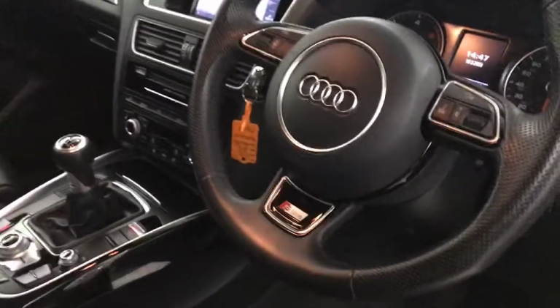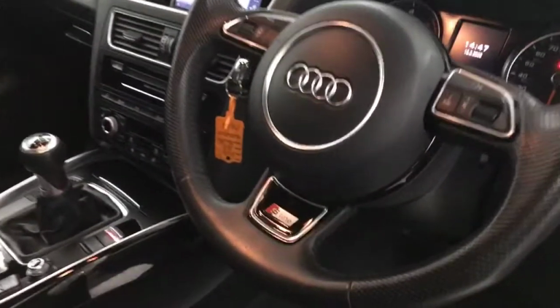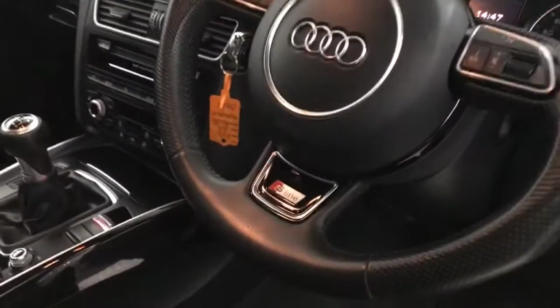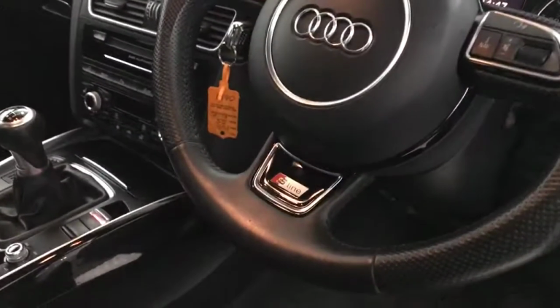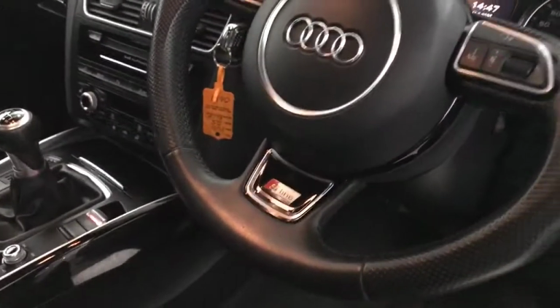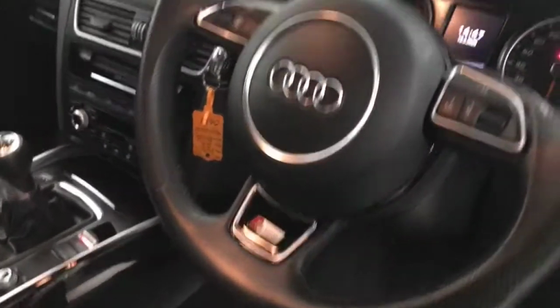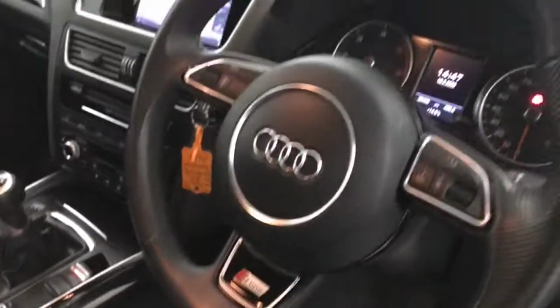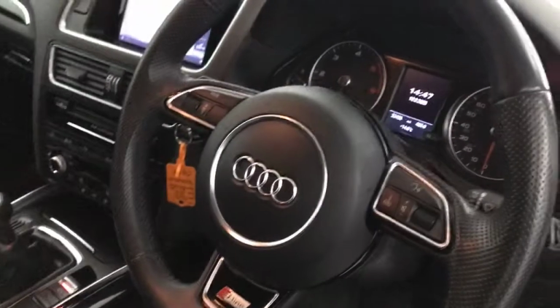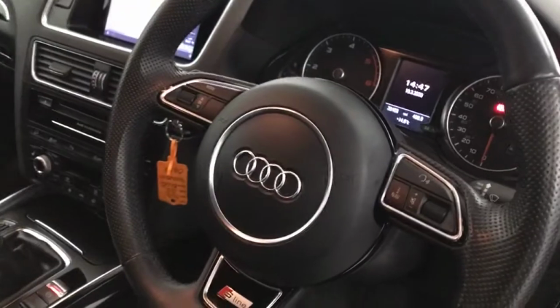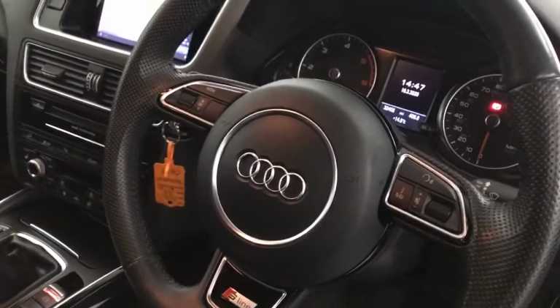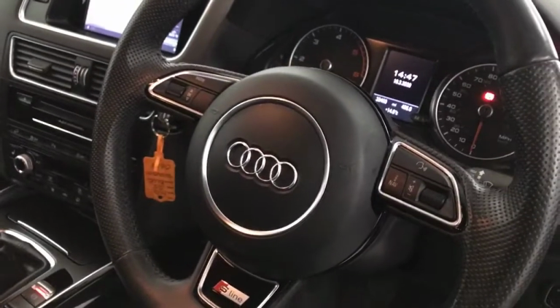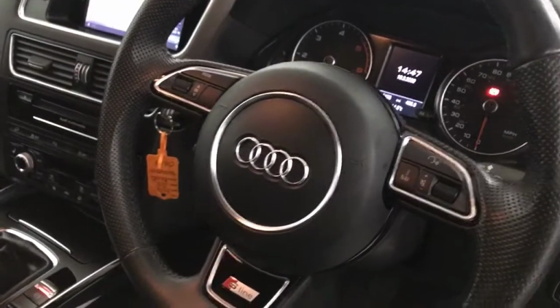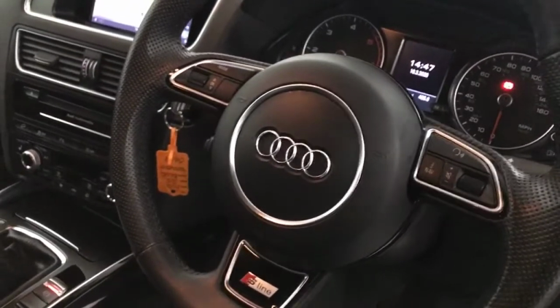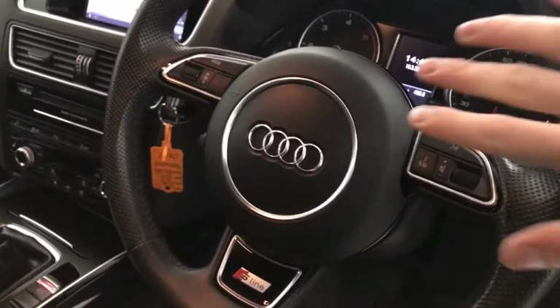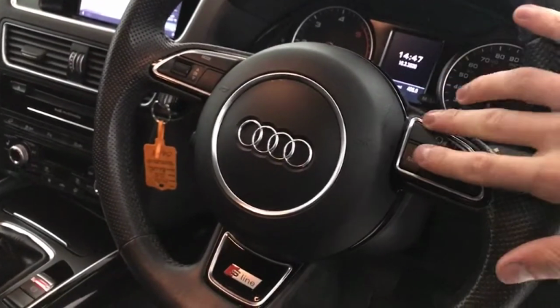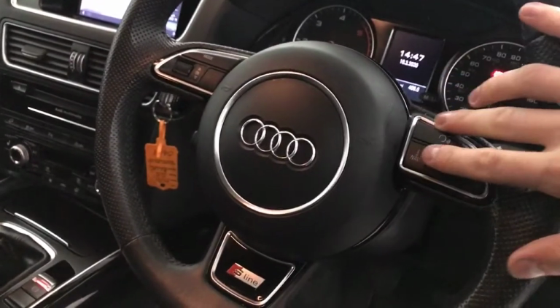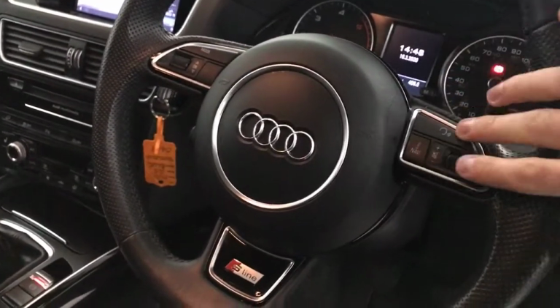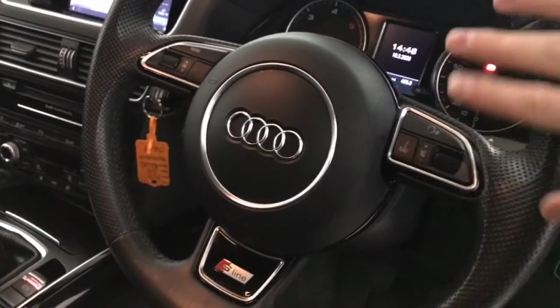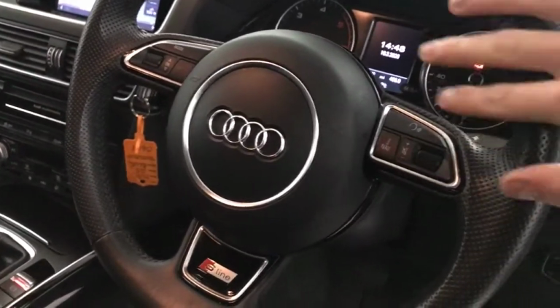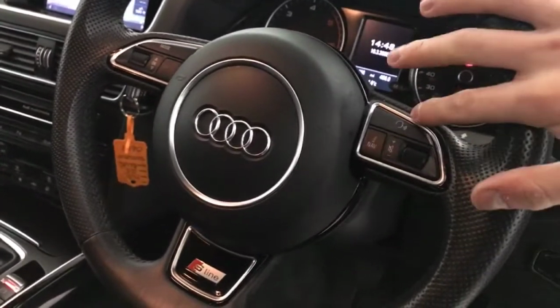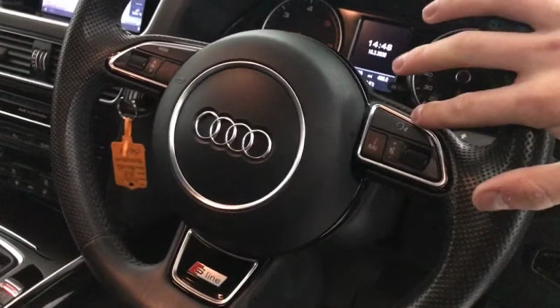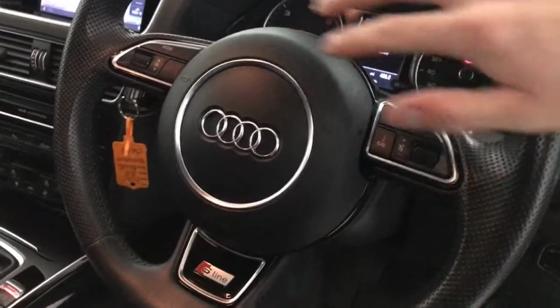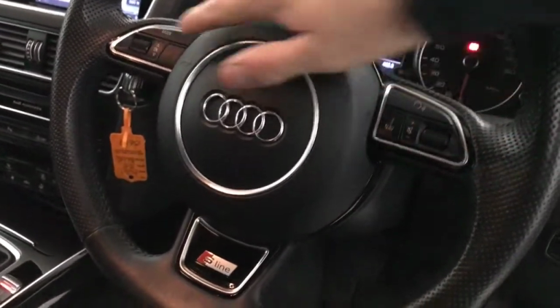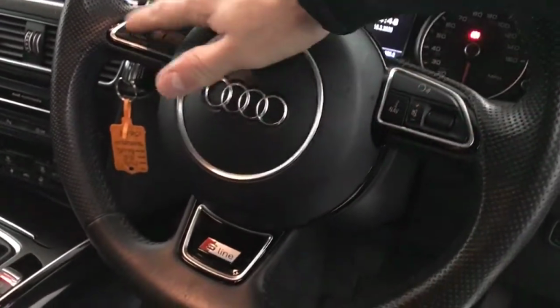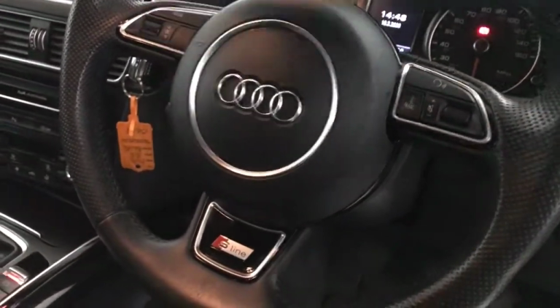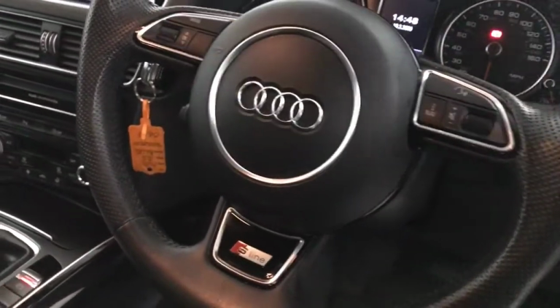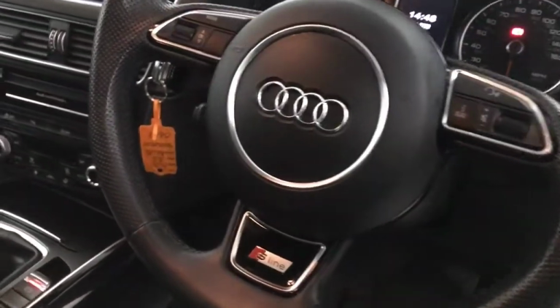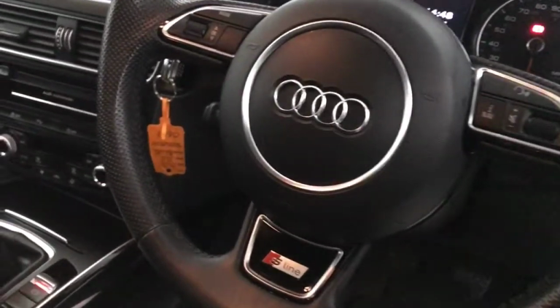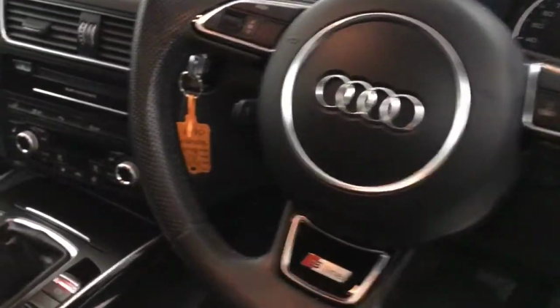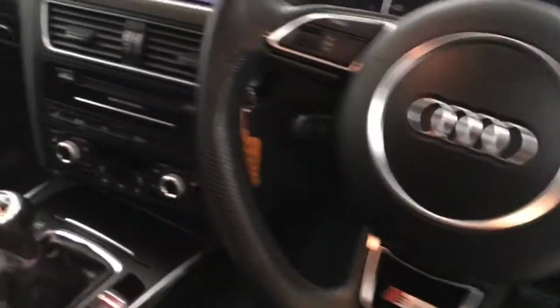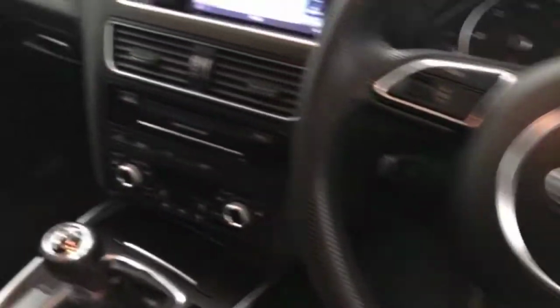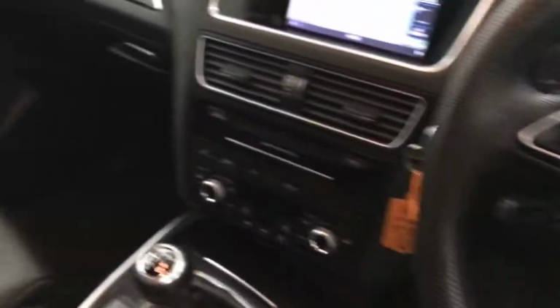We've got the S-Line multifunctional steering wheel. You've got your nav button, voice control, and a menu button on here.